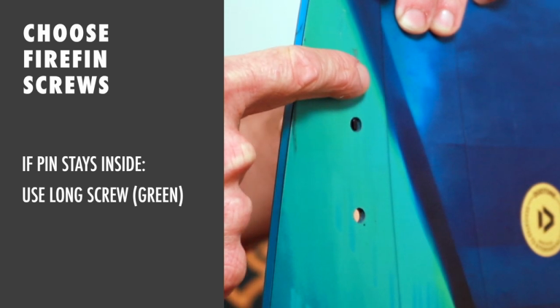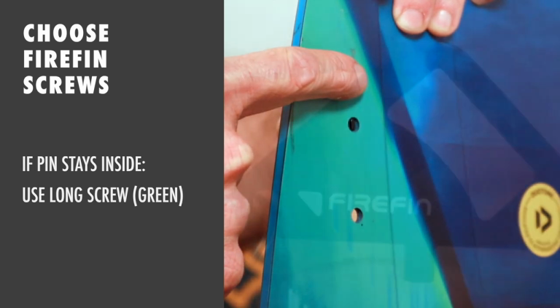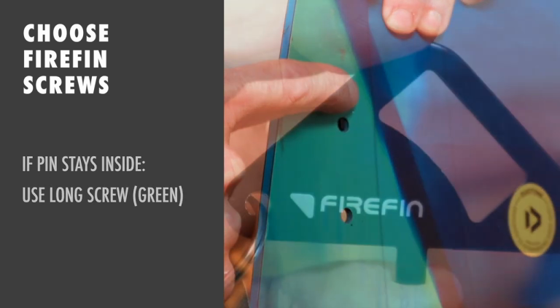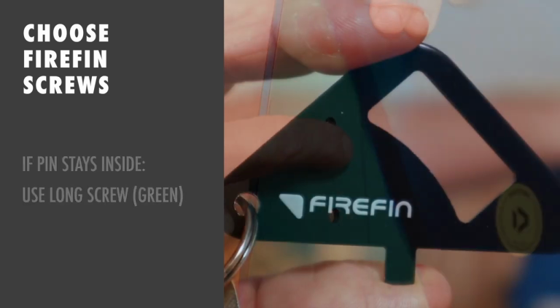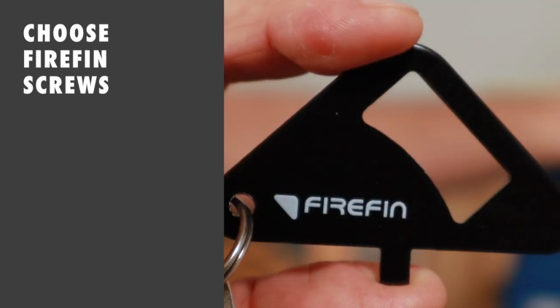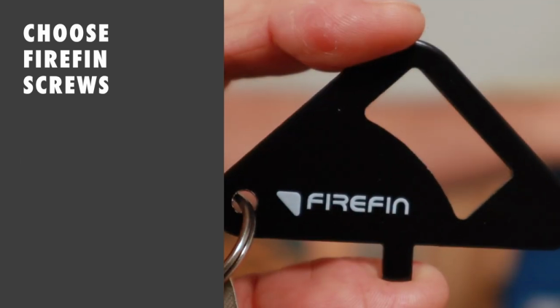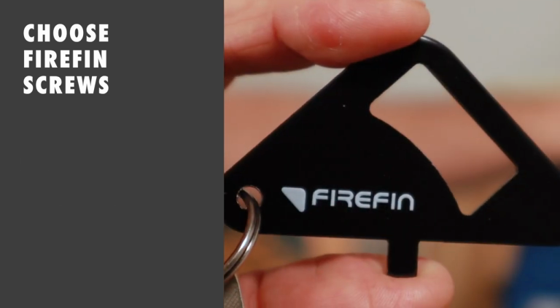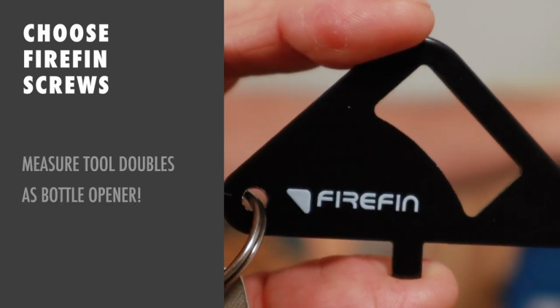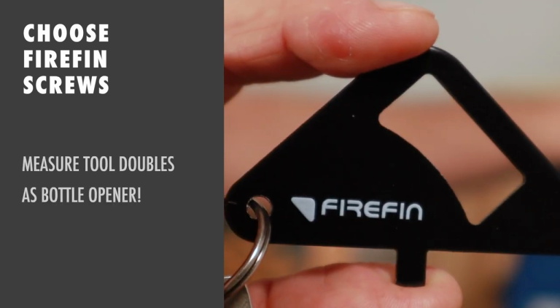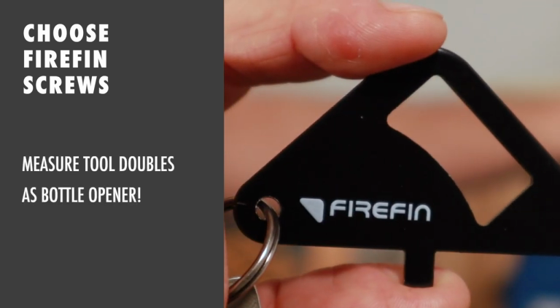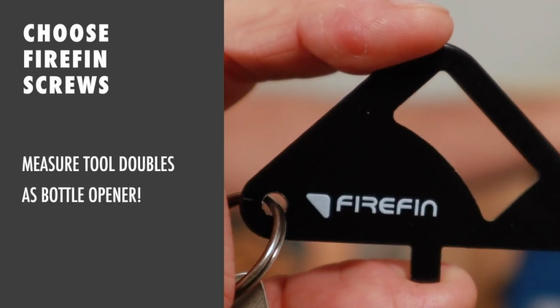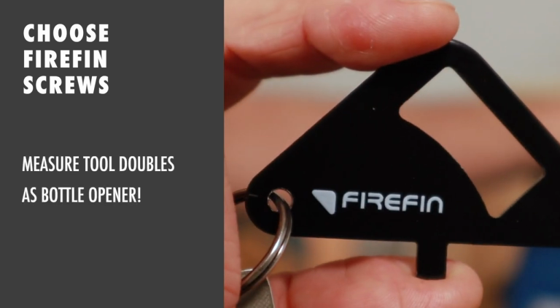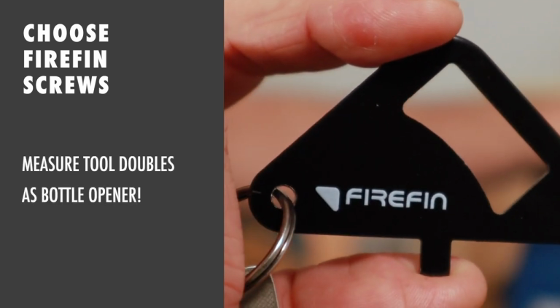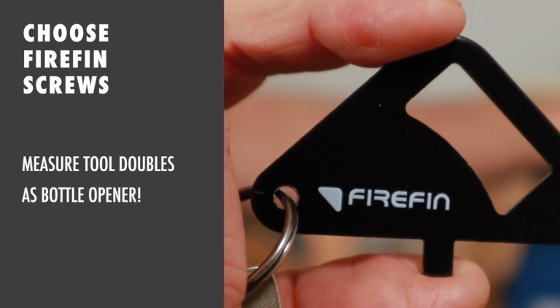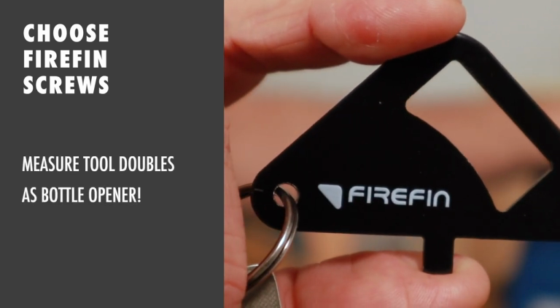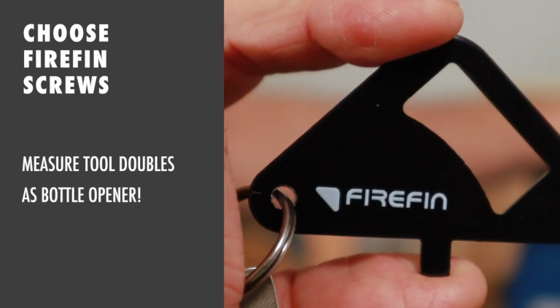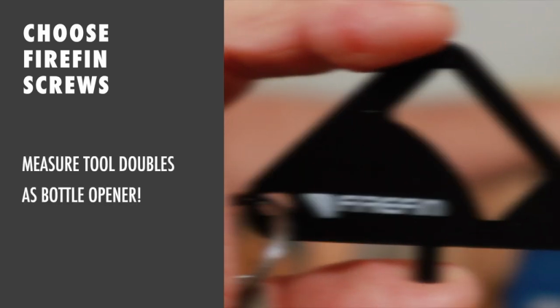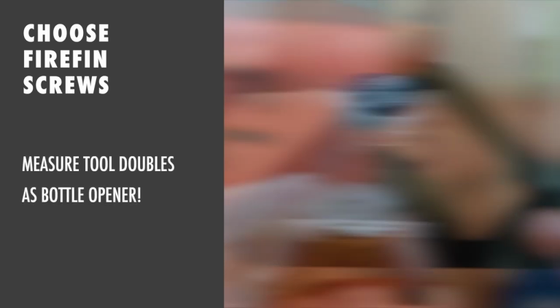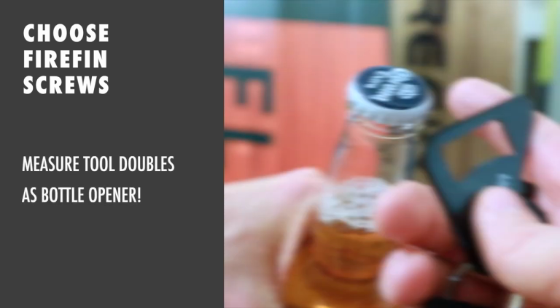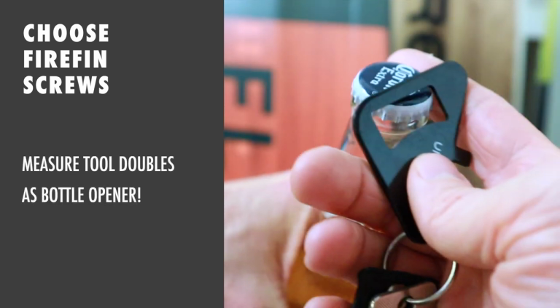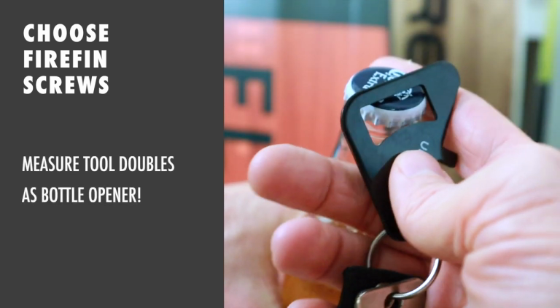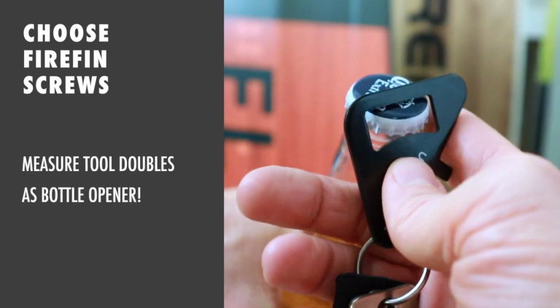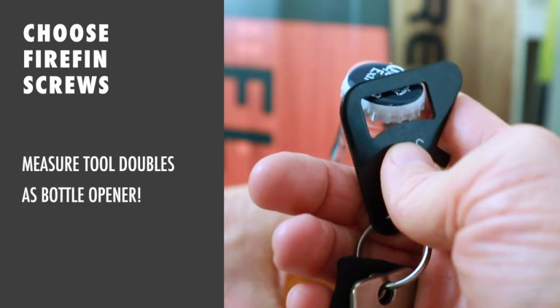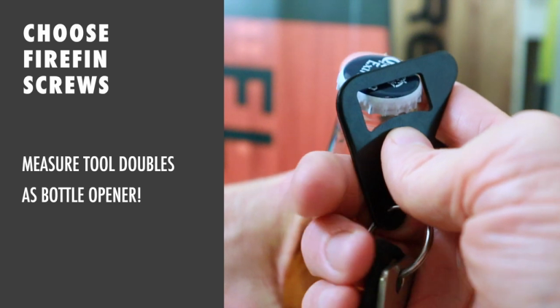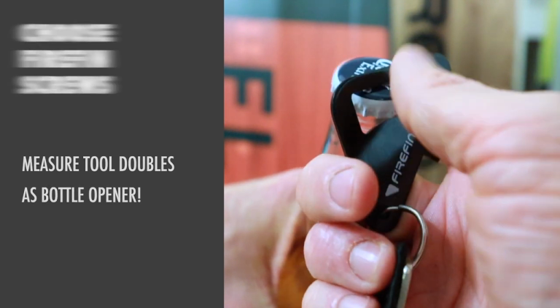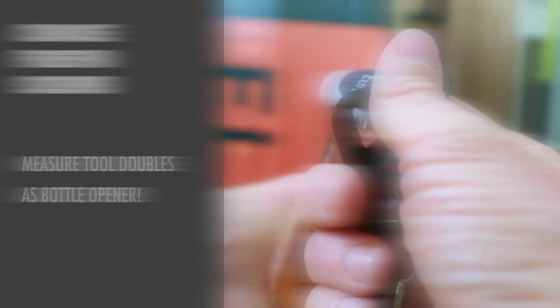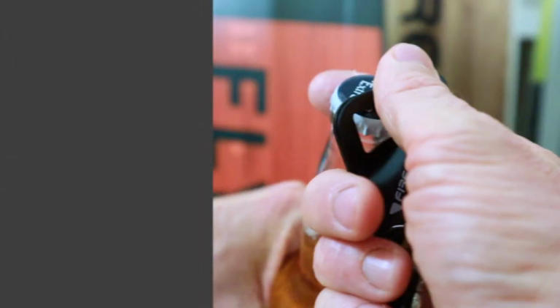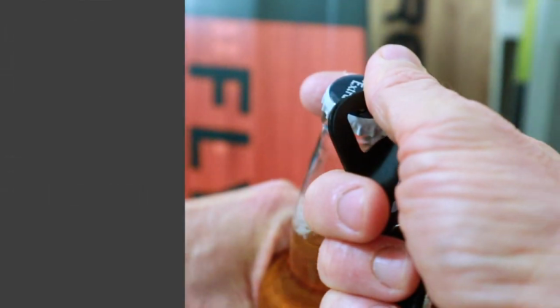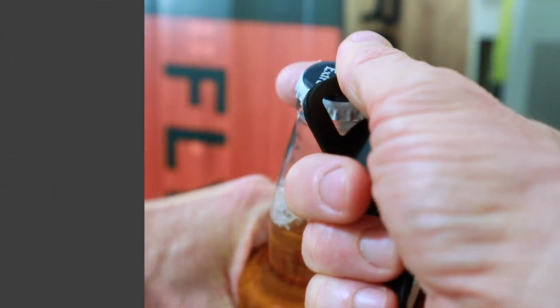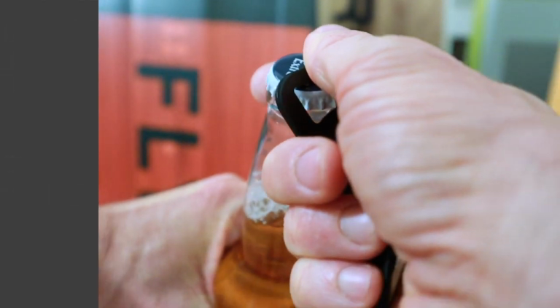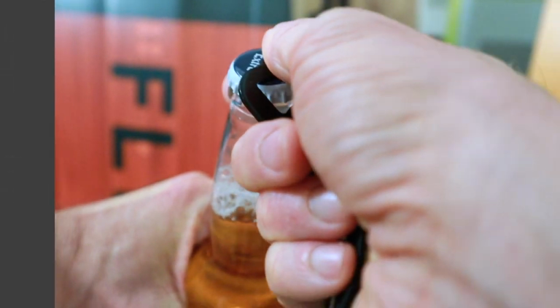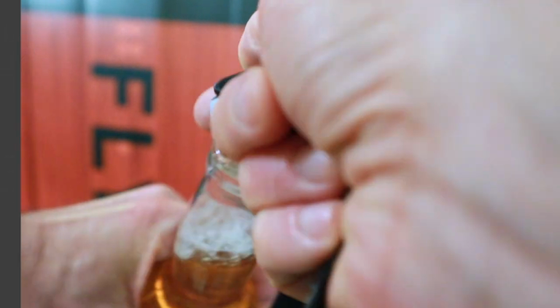The measure tool also functions as a bottle opener and should be attached to your keychain at all times.